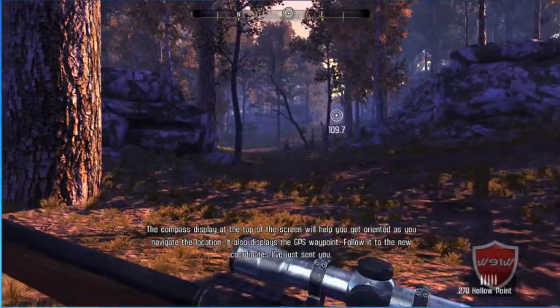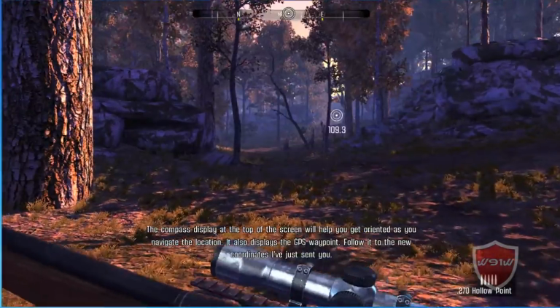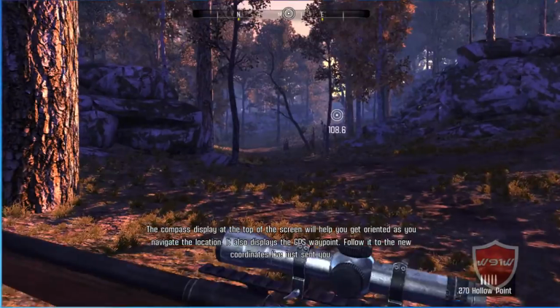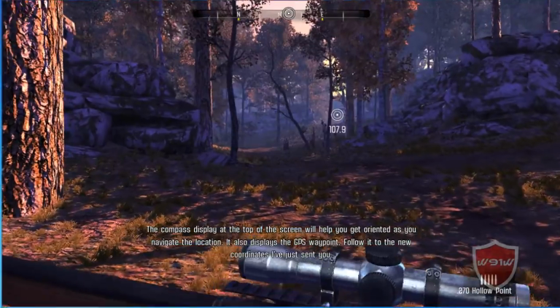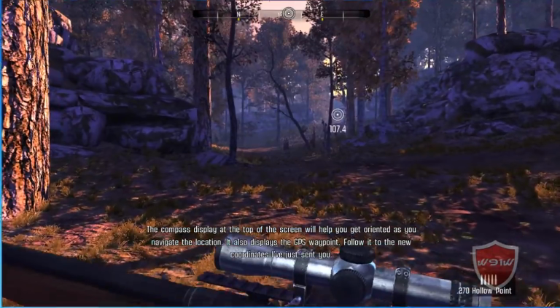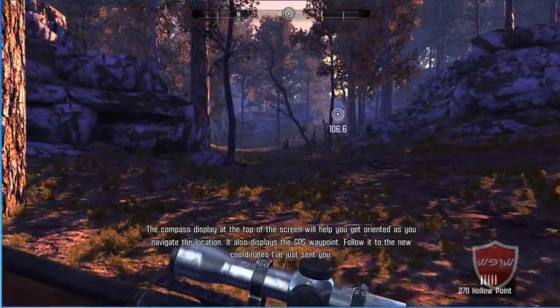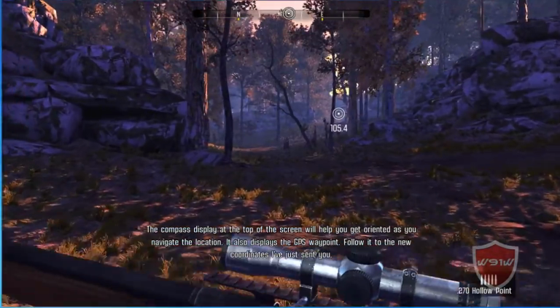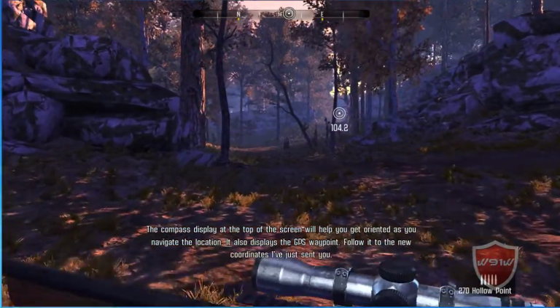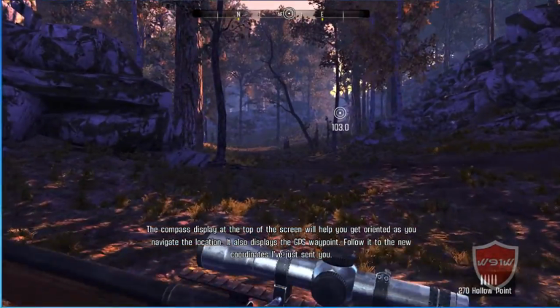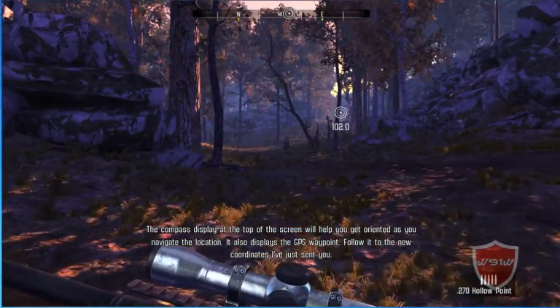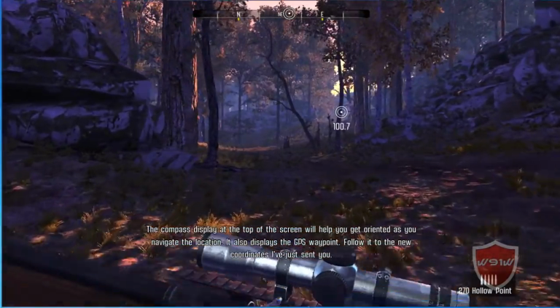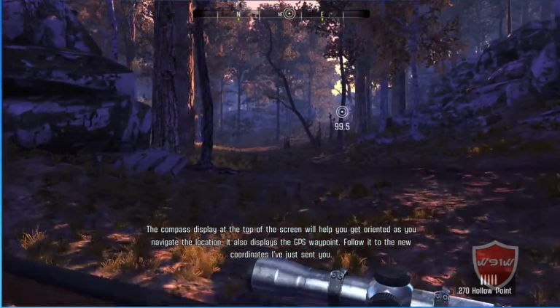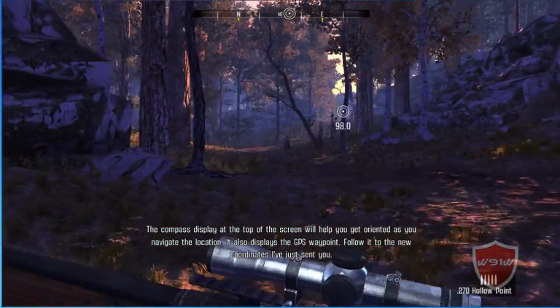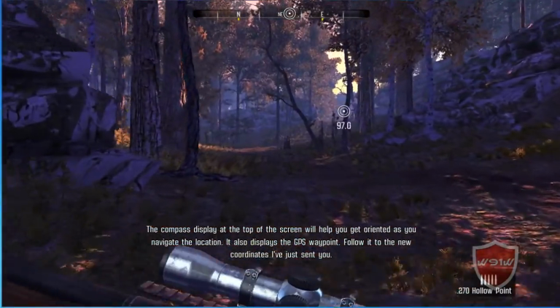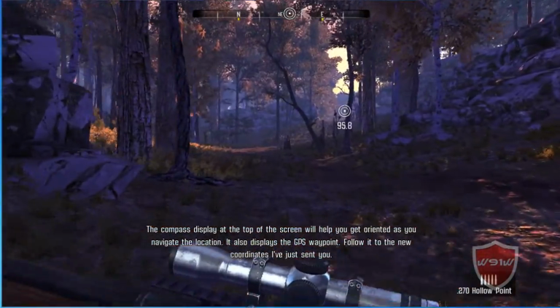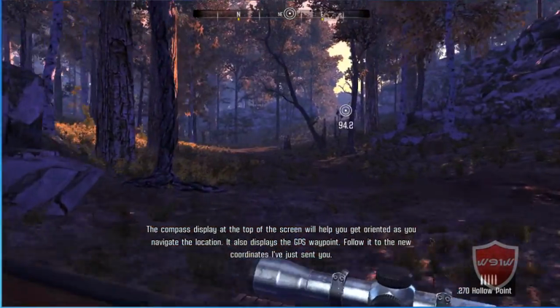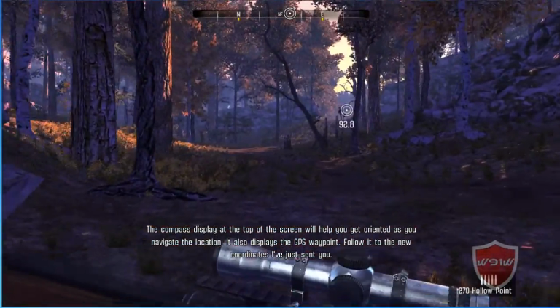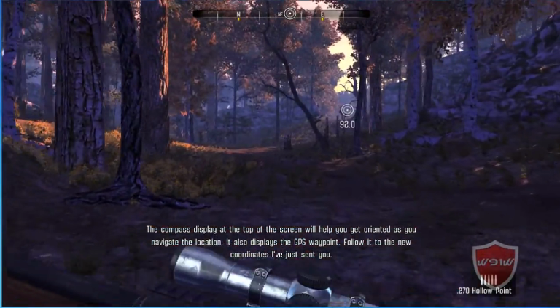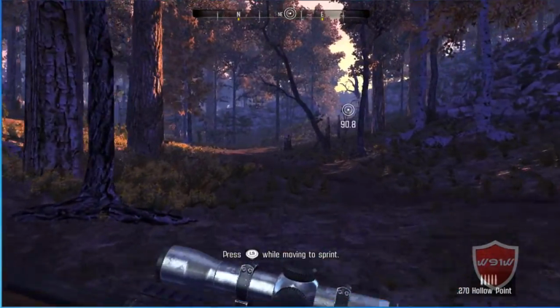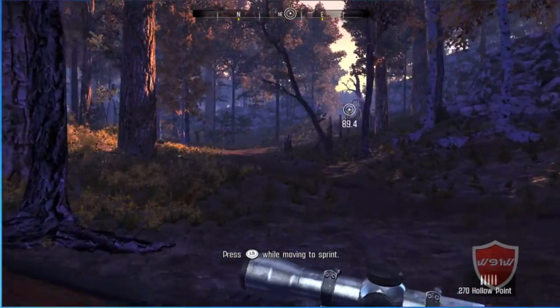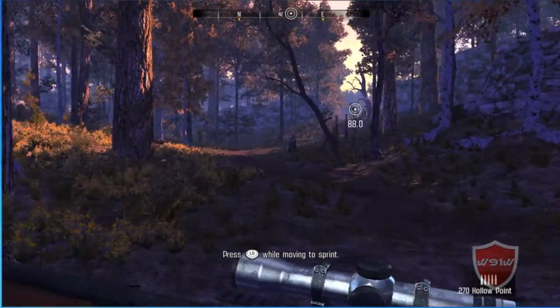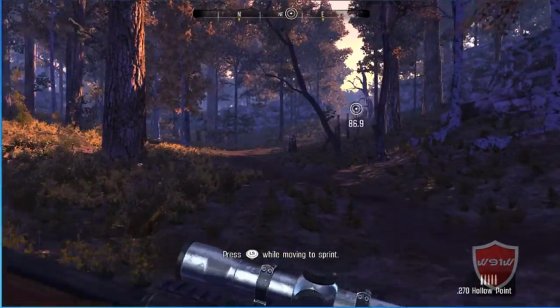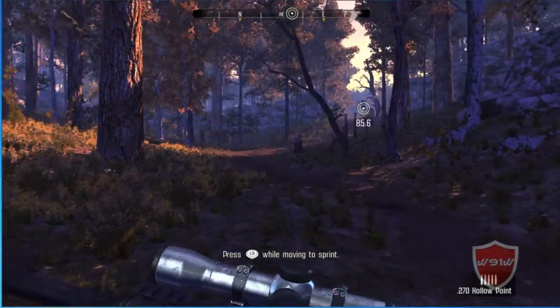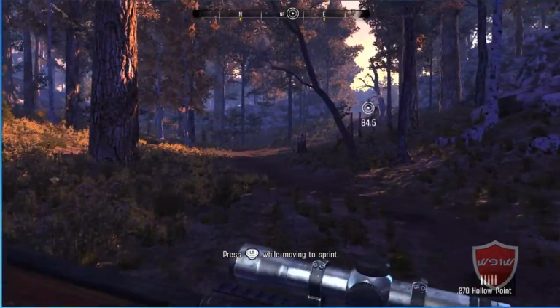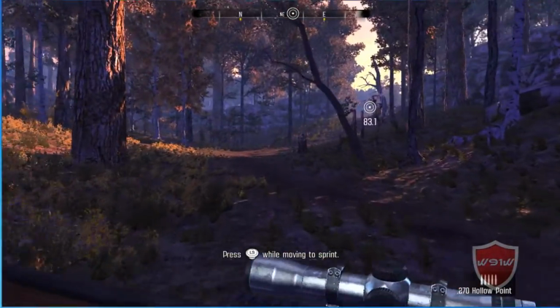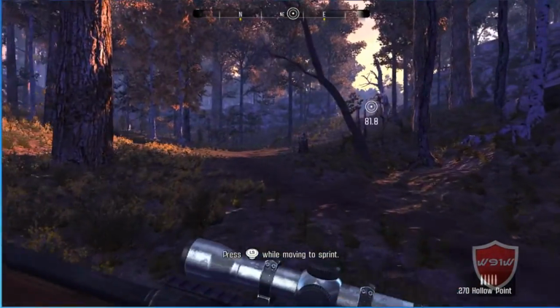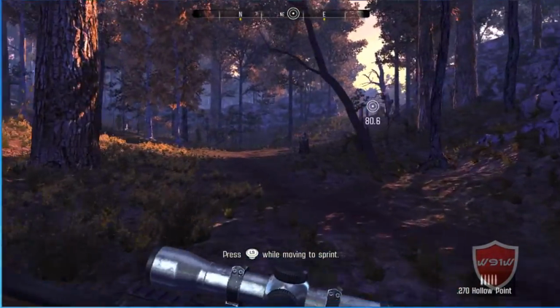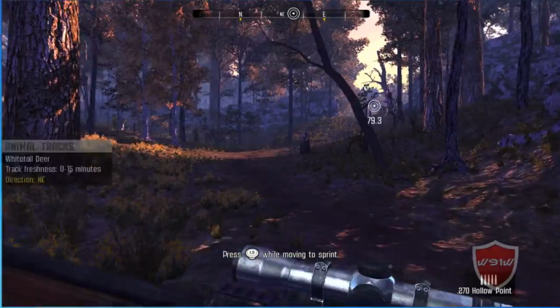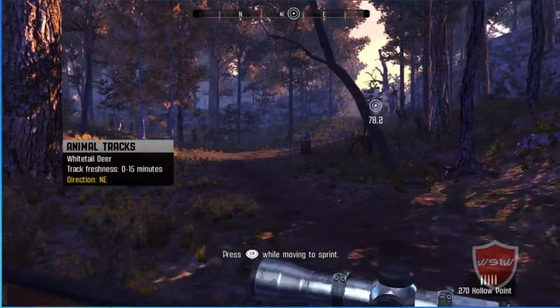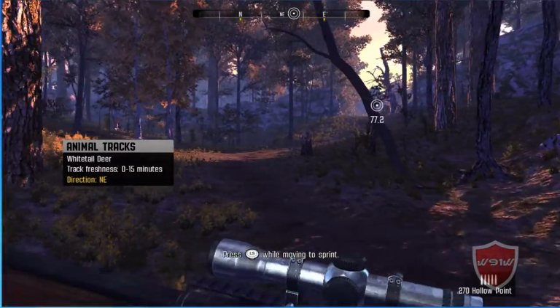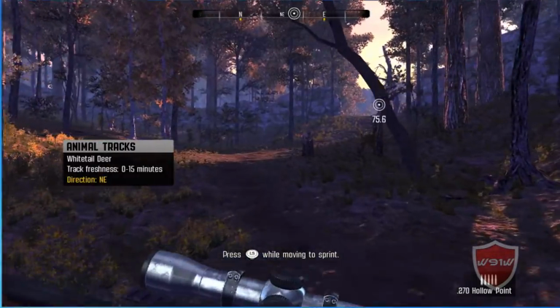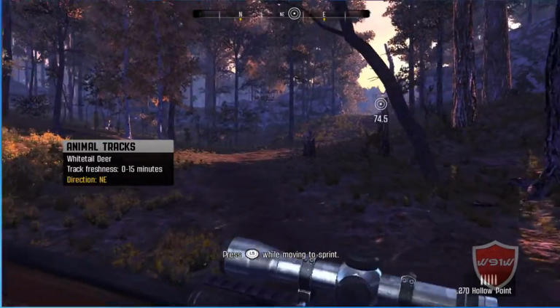I sent some new coordinates to your map. Head to that waypoint and see if you can't spot that buck. He should be just up ahead.